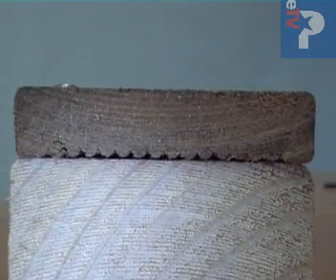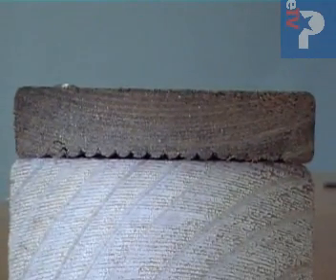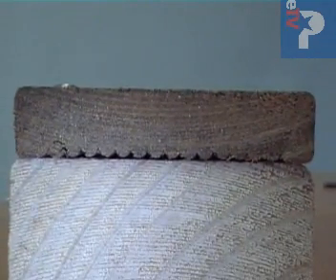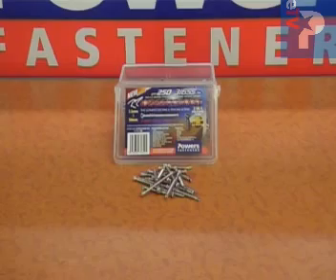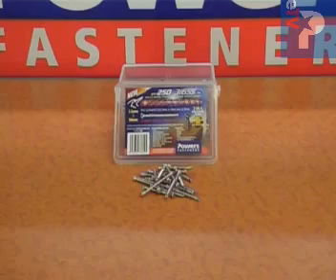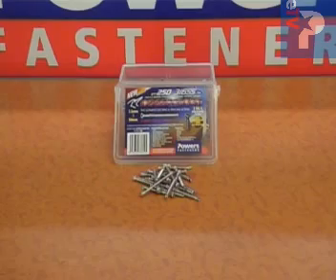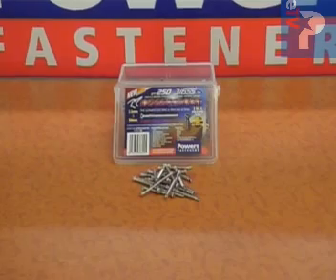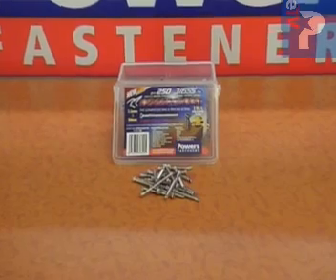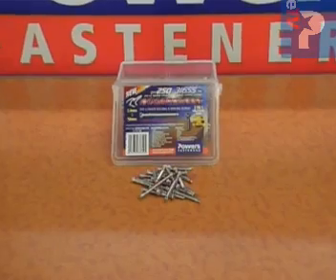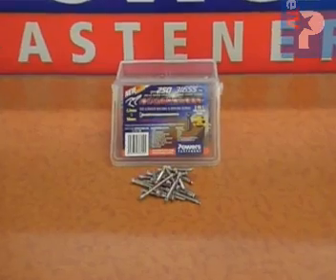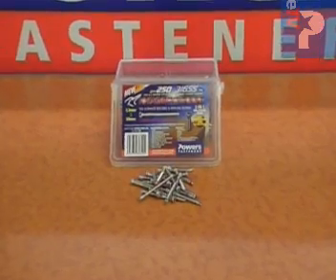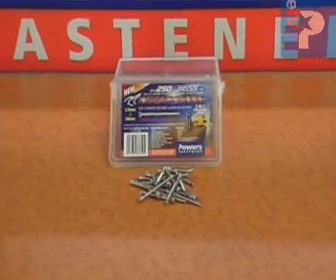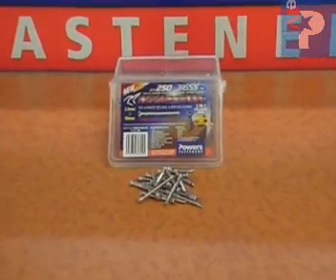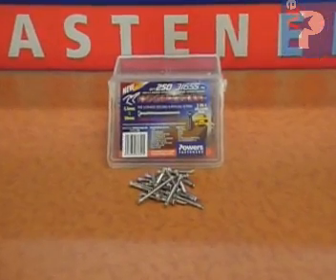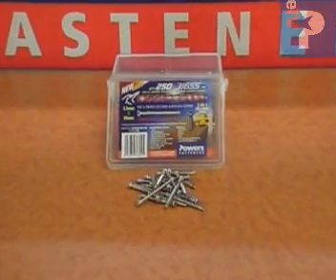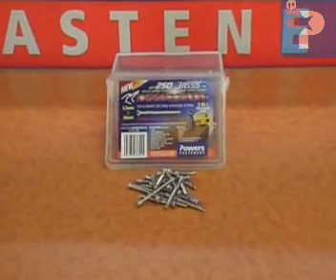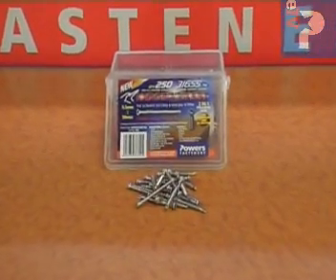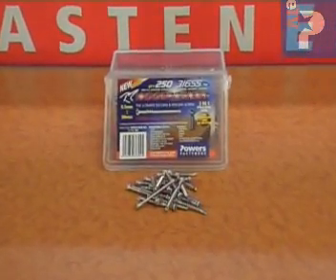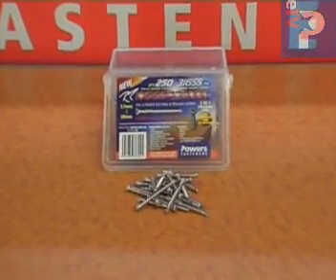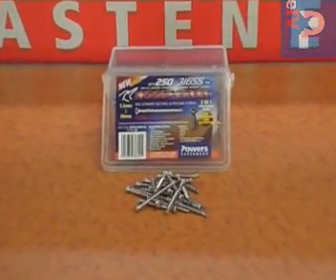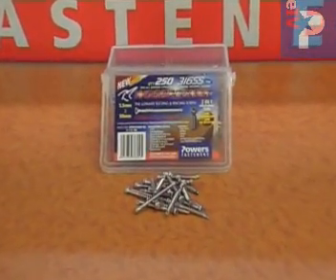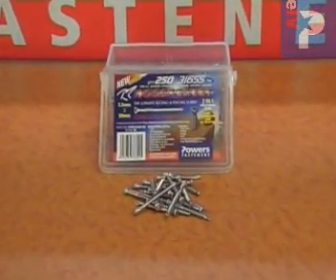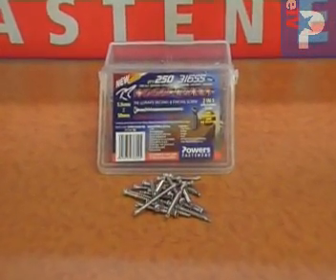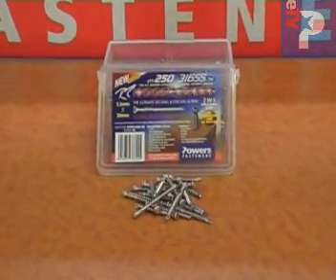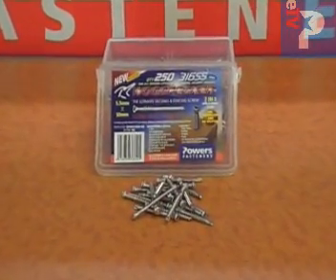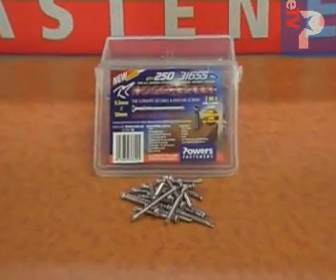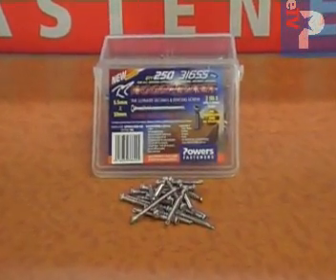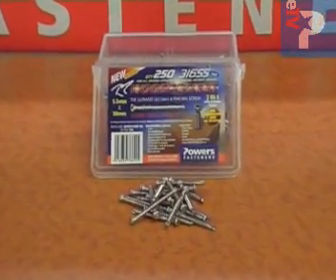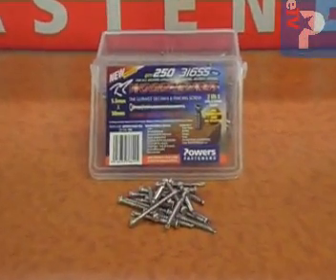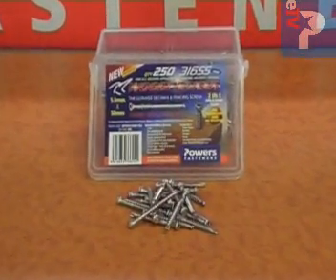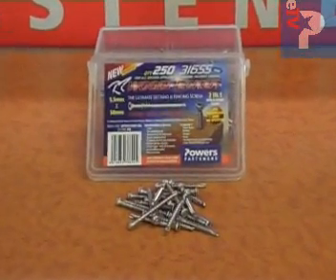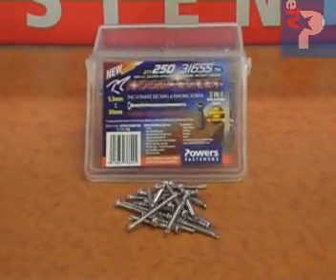Powler's Woodpecker, available now in boxes of 250 and 500 pieces from your local Powler's Distributor.